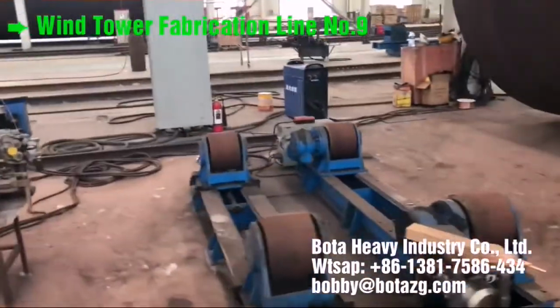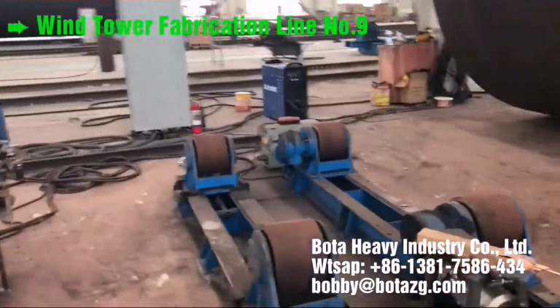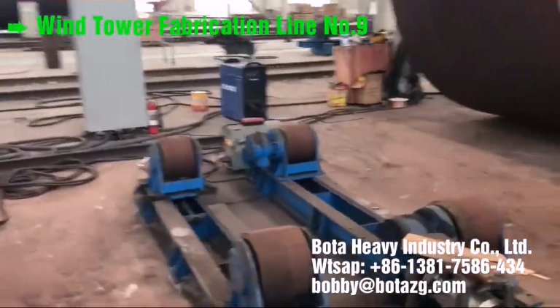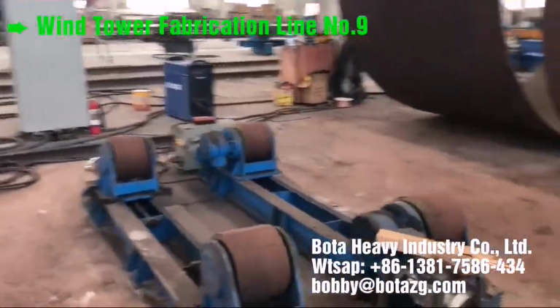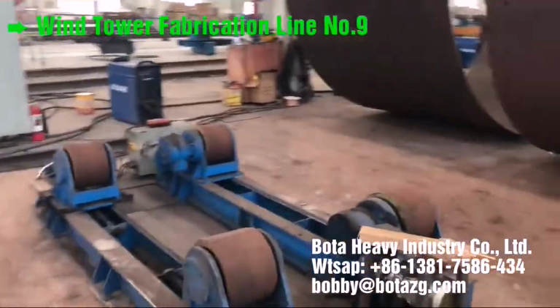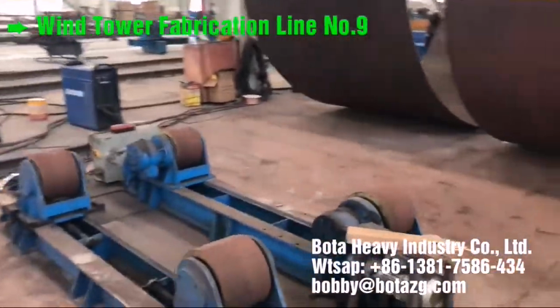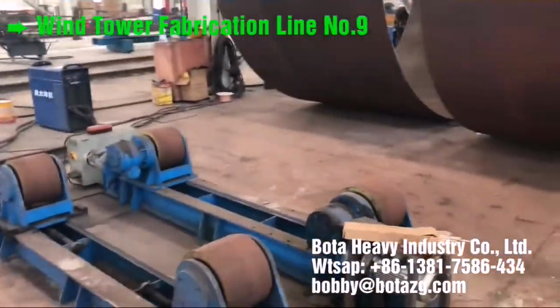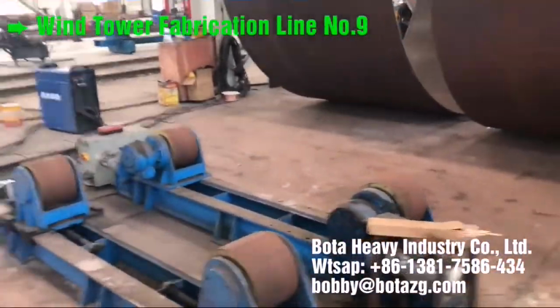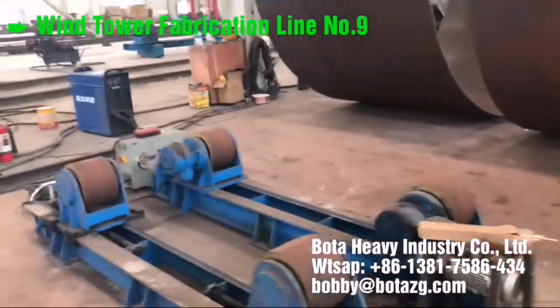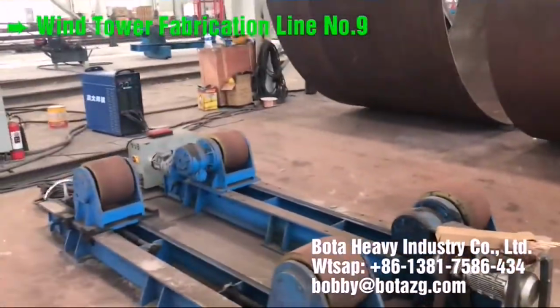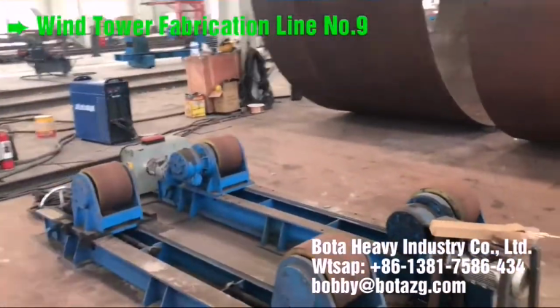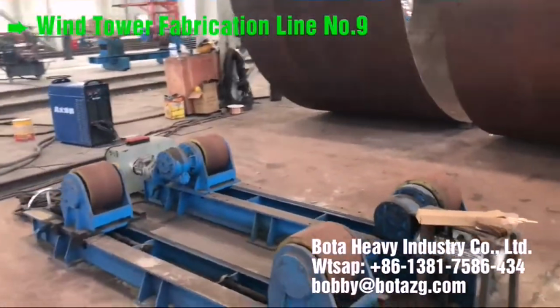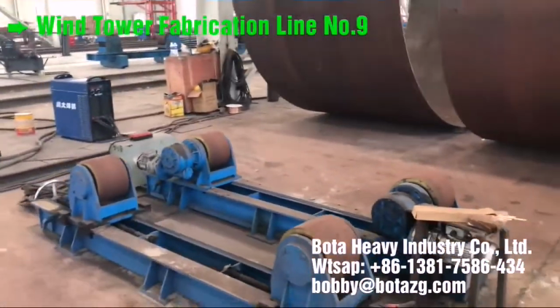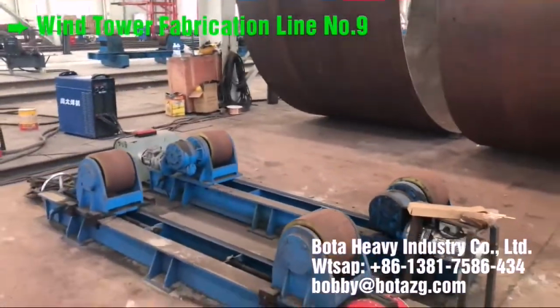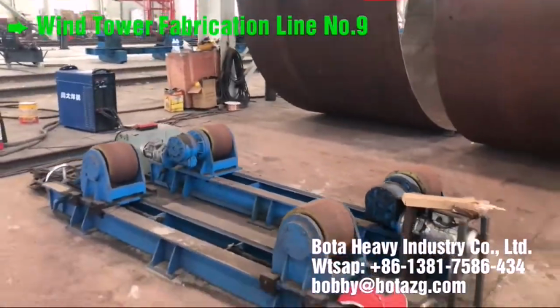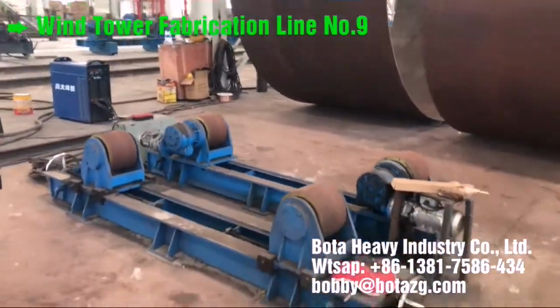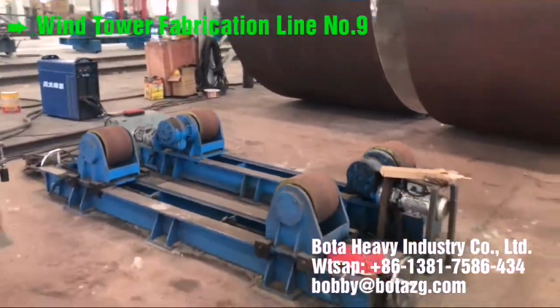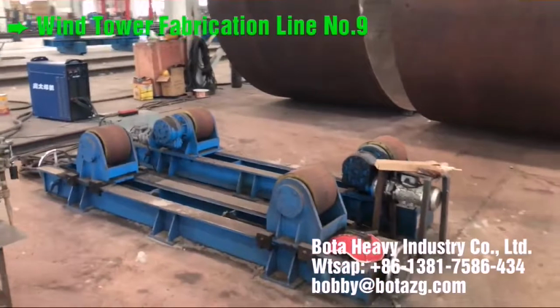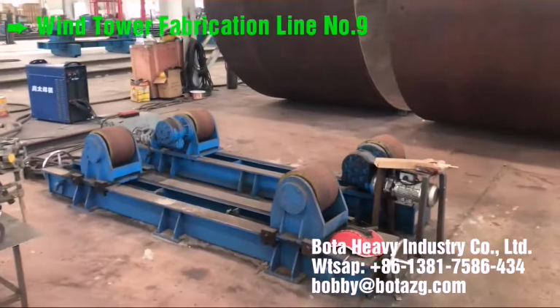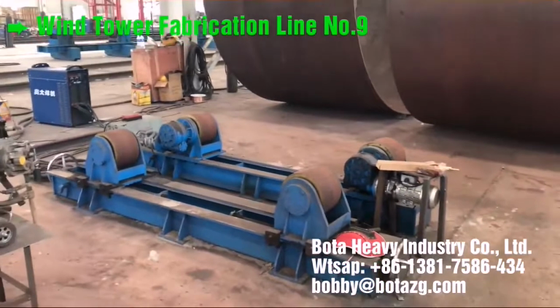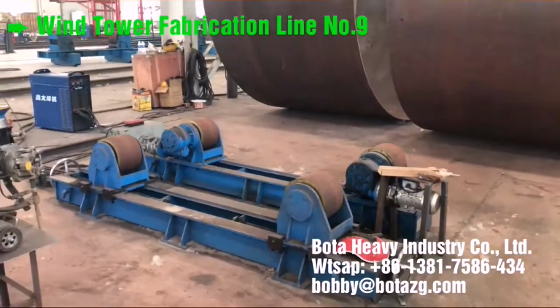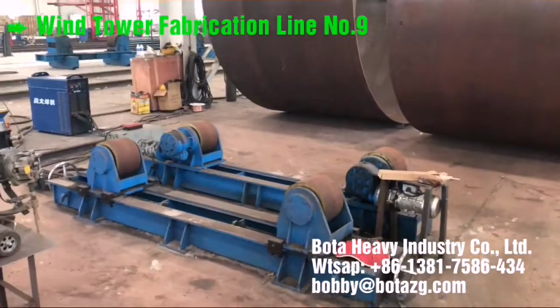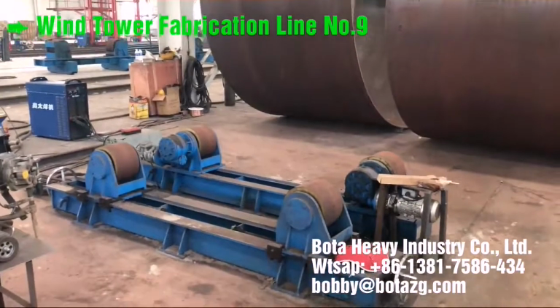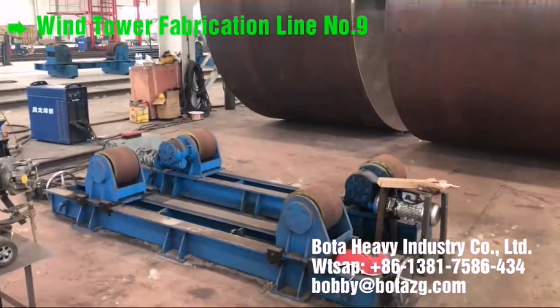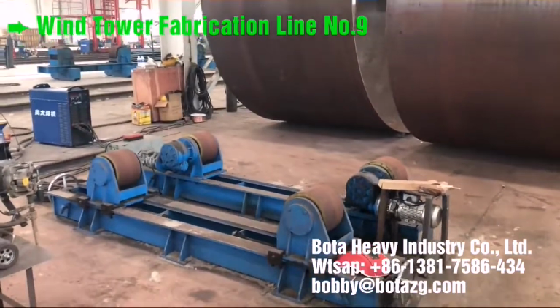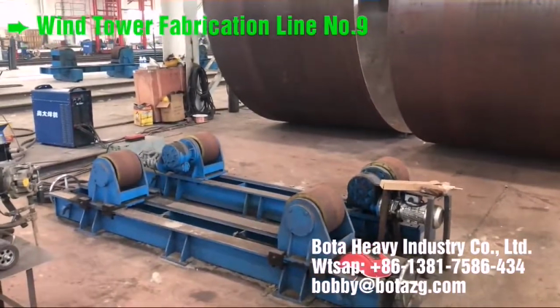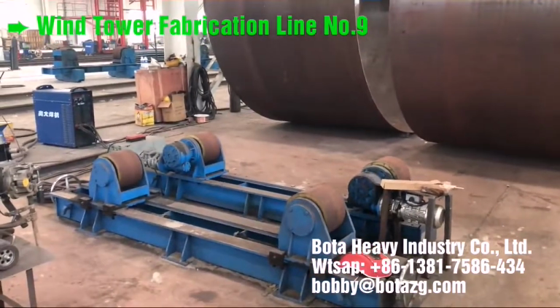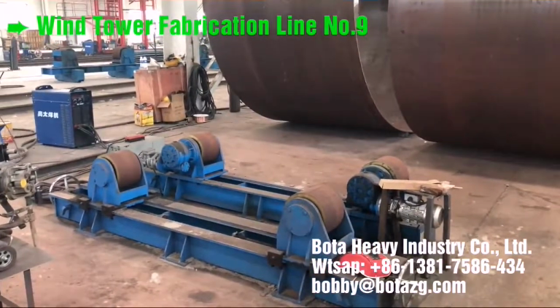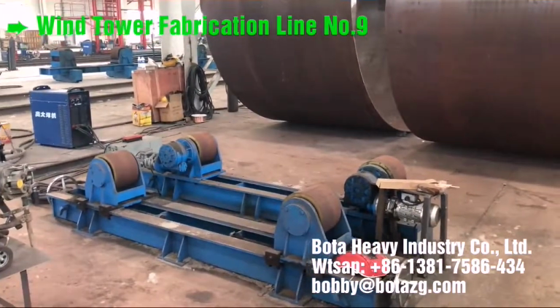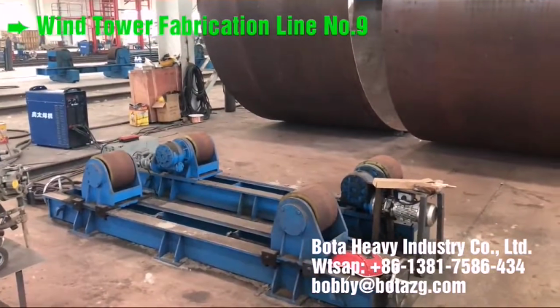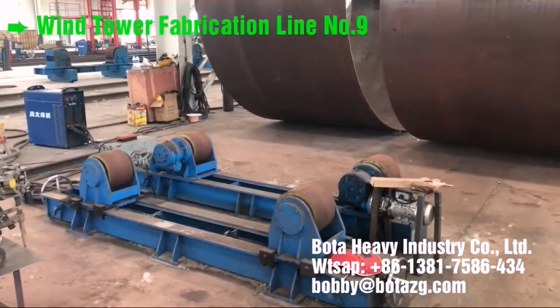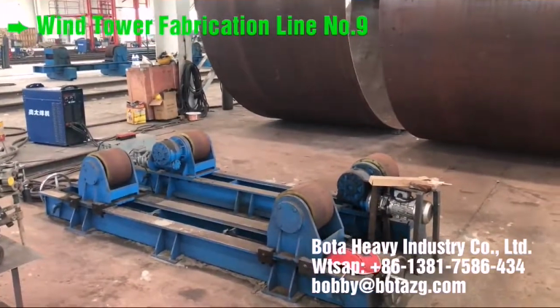Plate prefabrication. Blasting and cutting of plates.